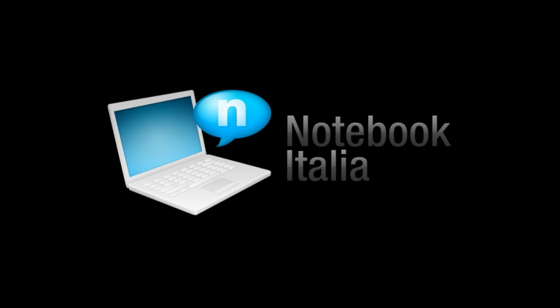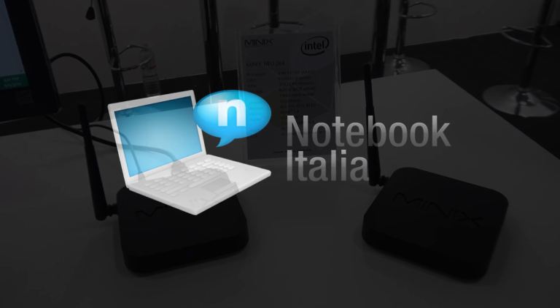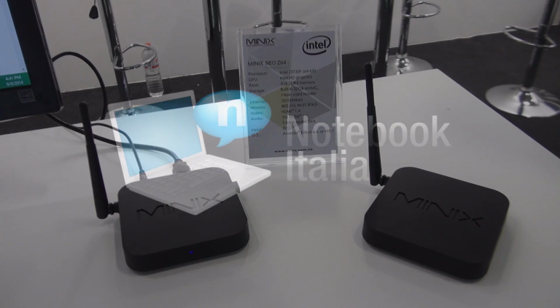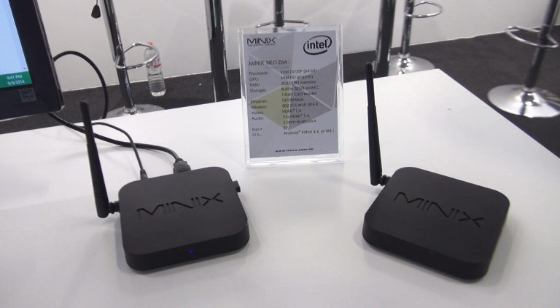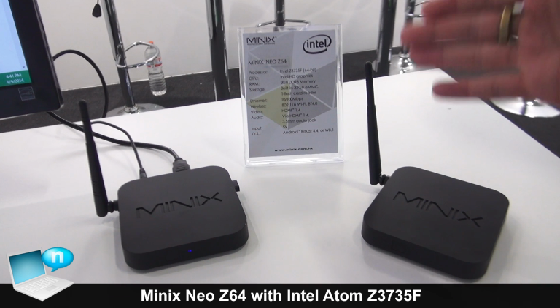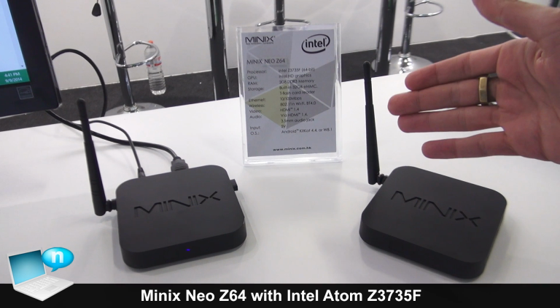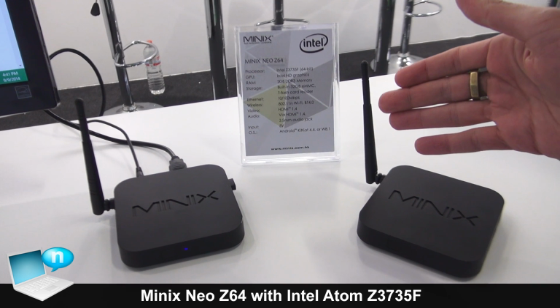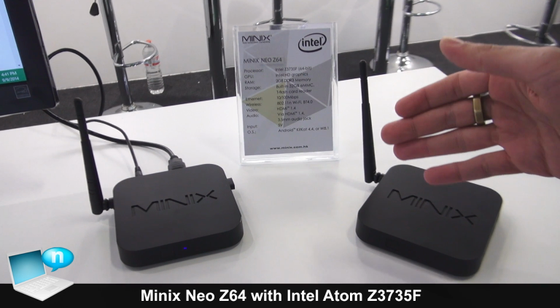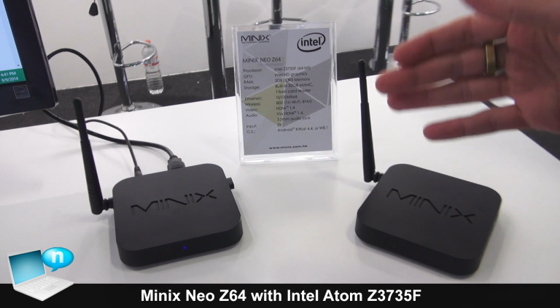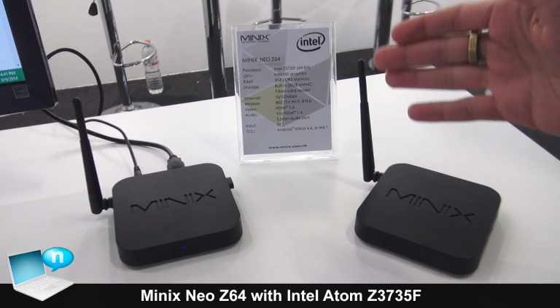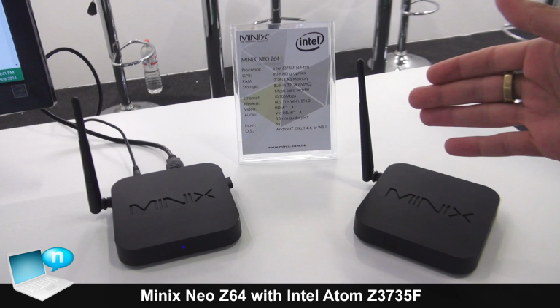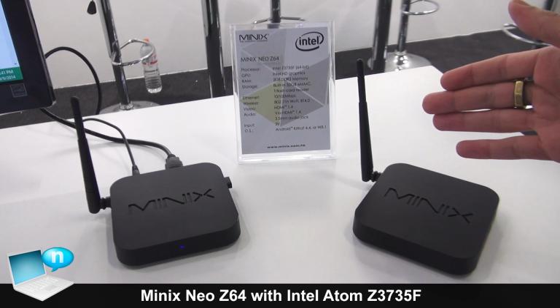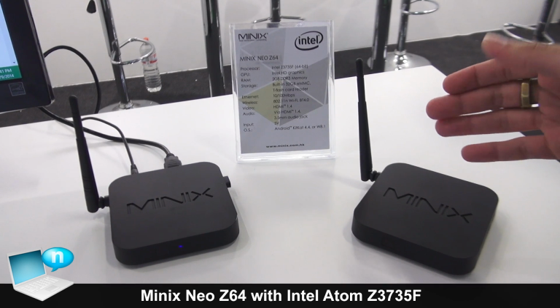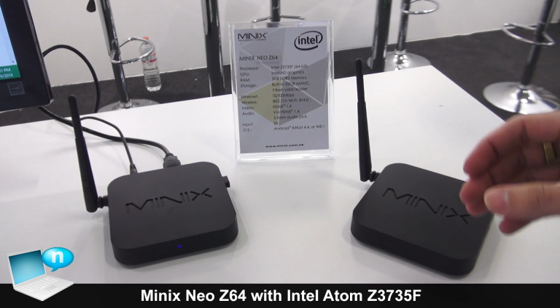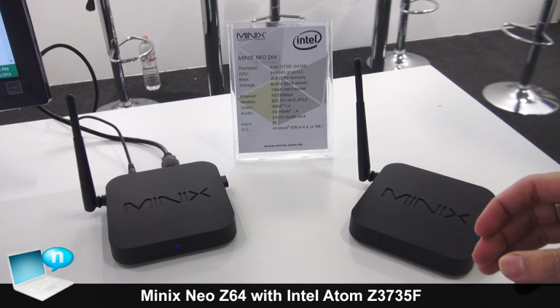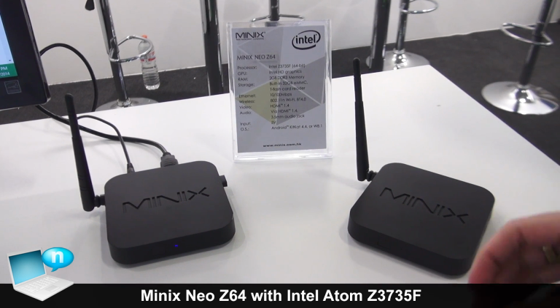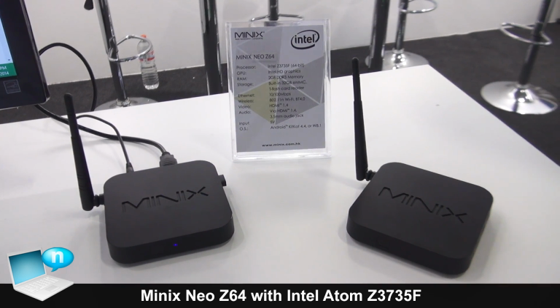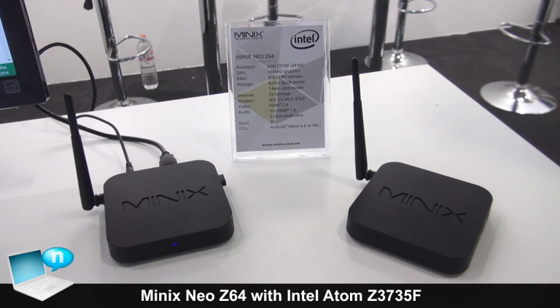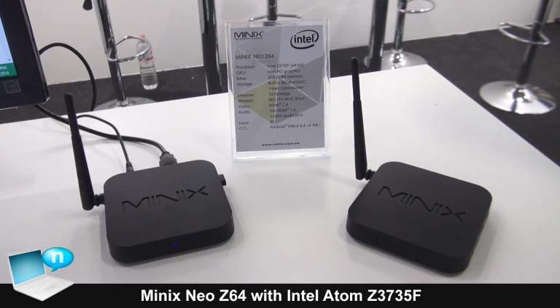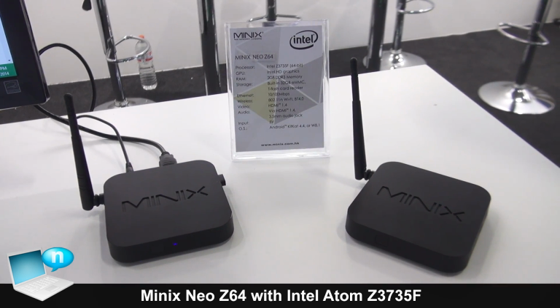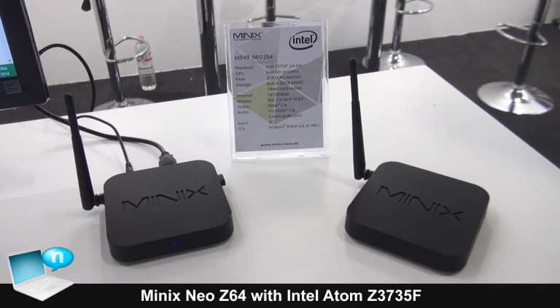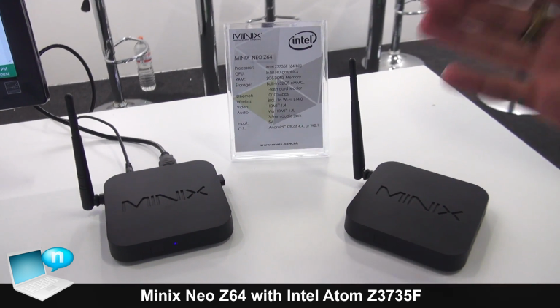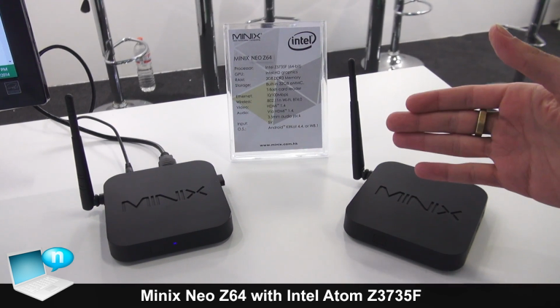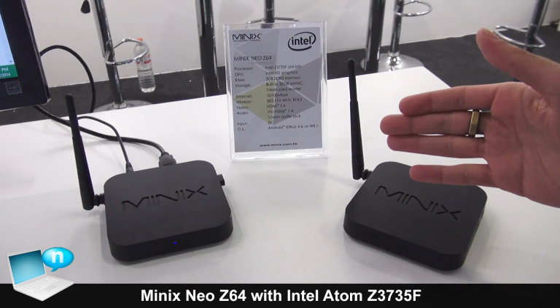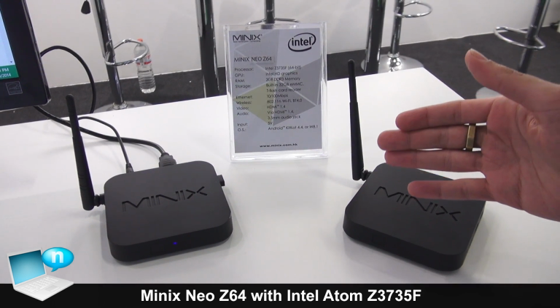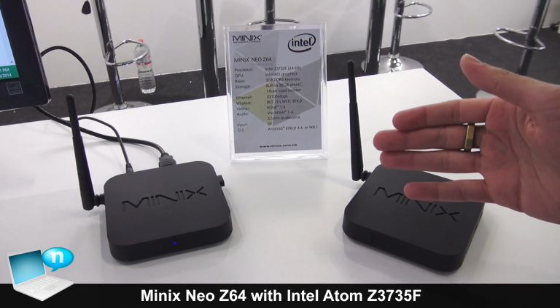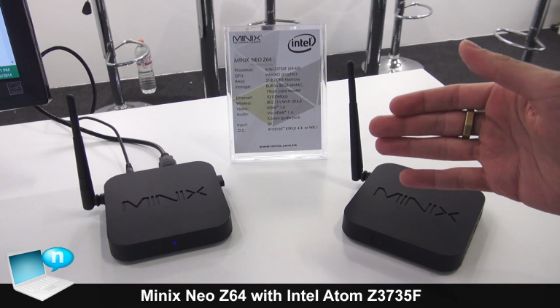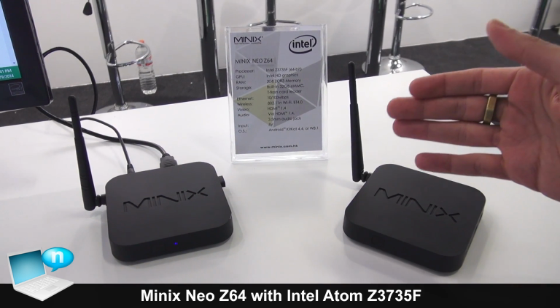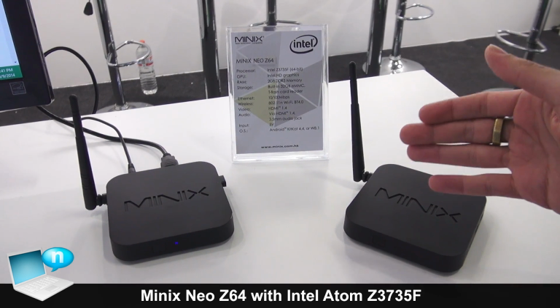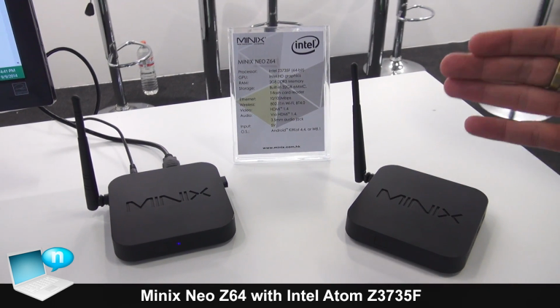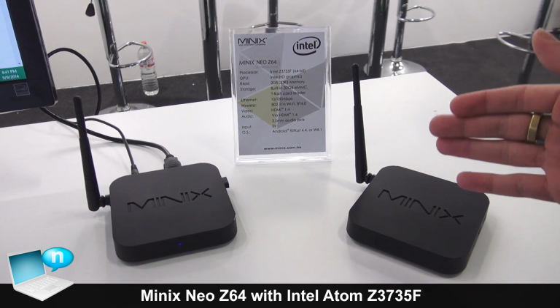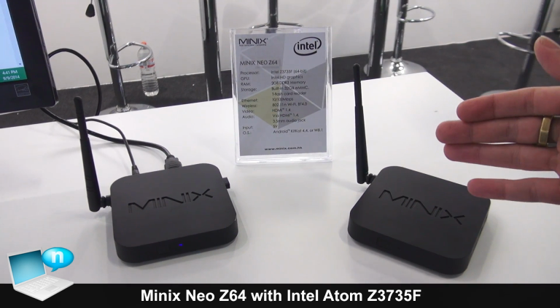Here we have the Minix Neo Z64. This is our first device using Intel Baytrail.